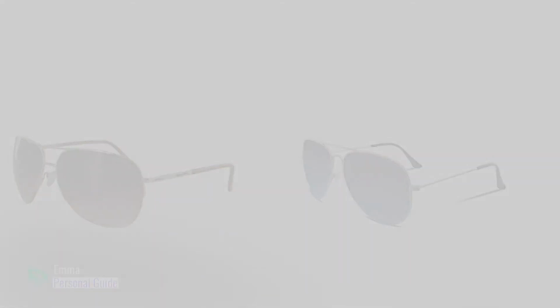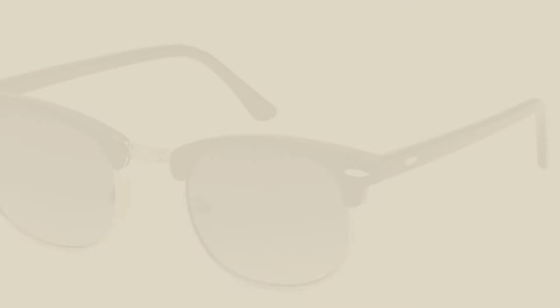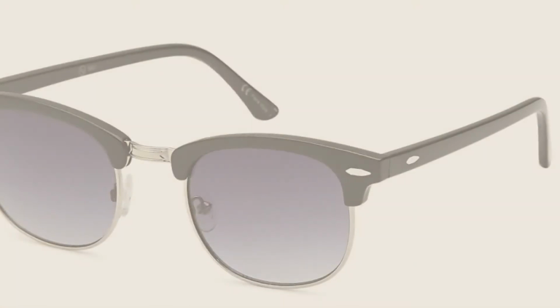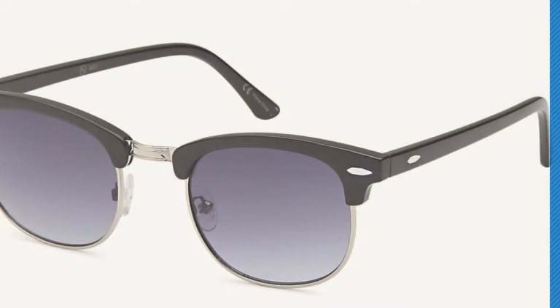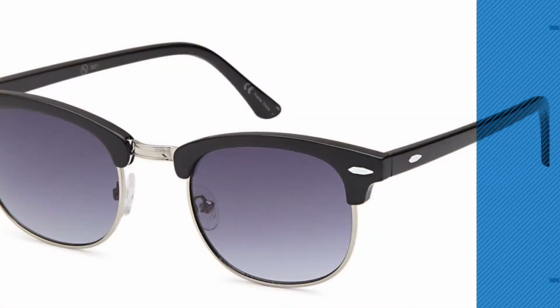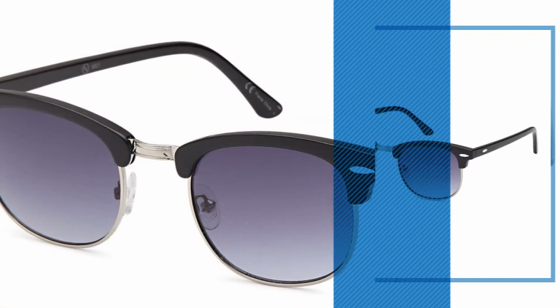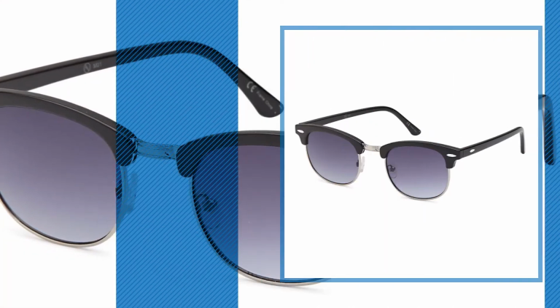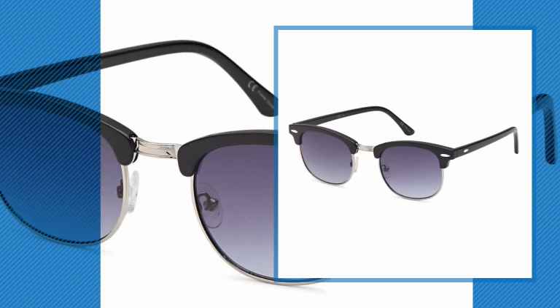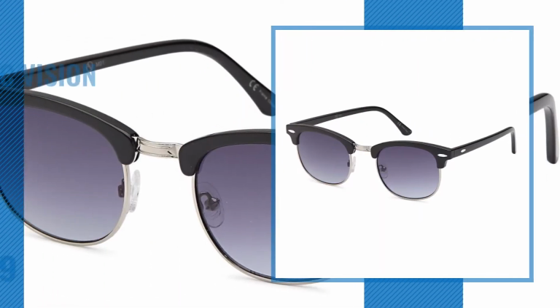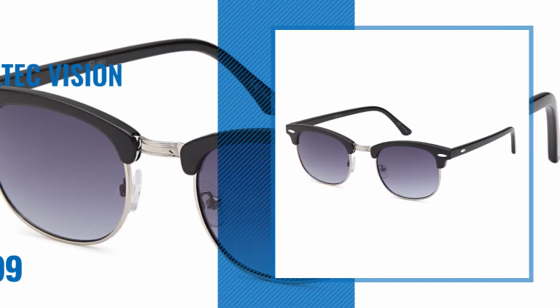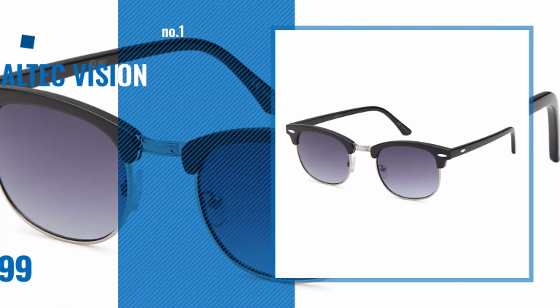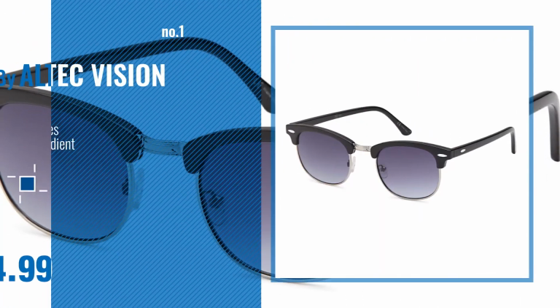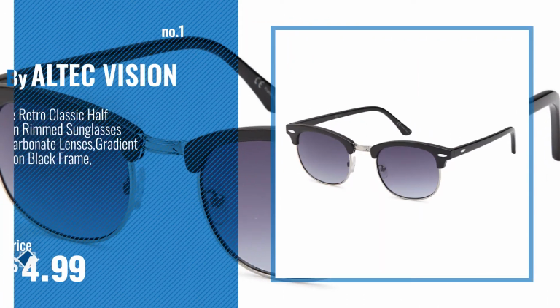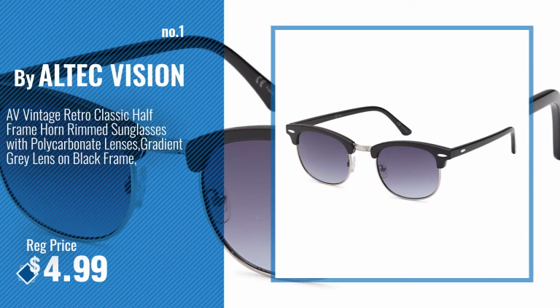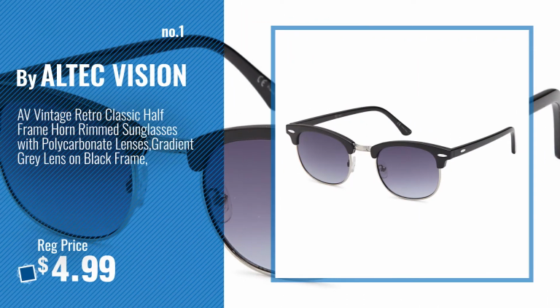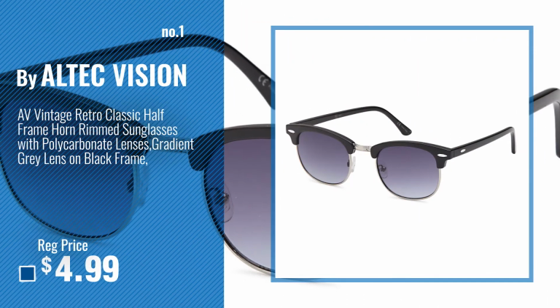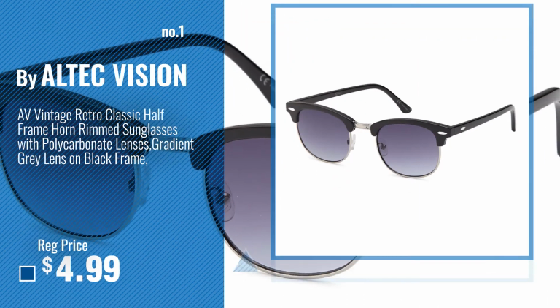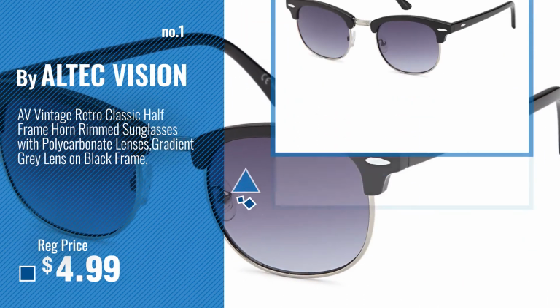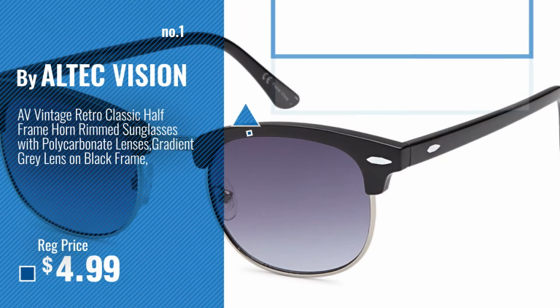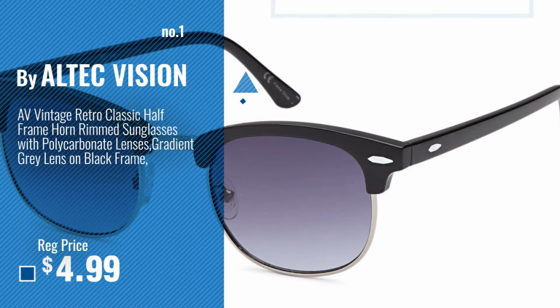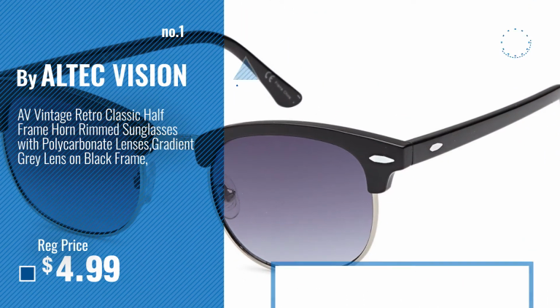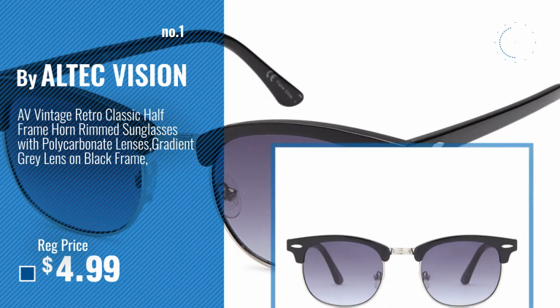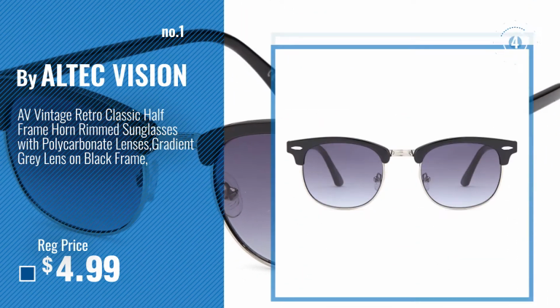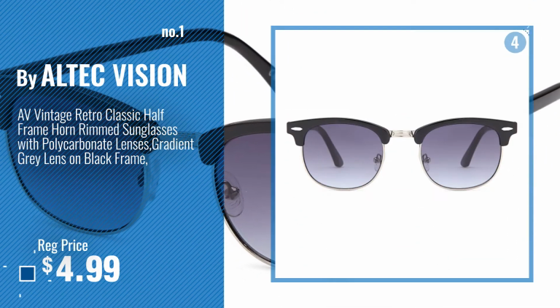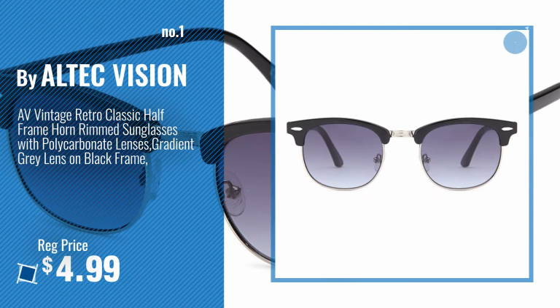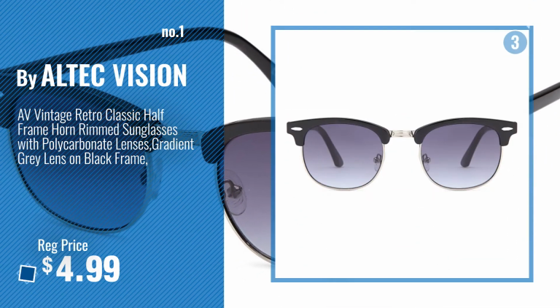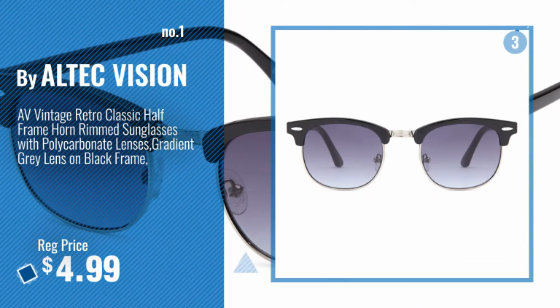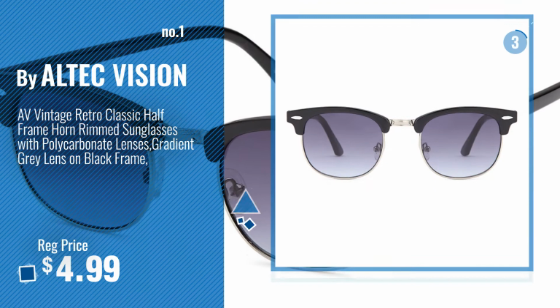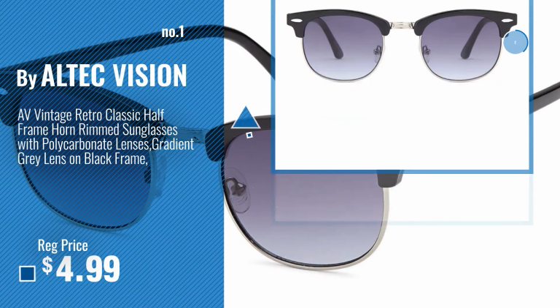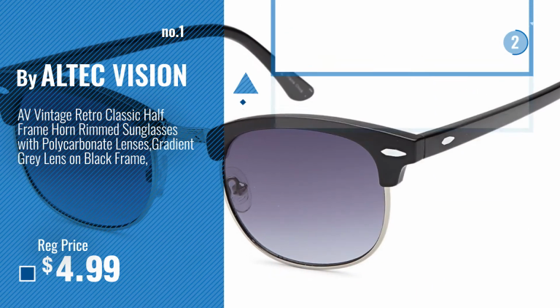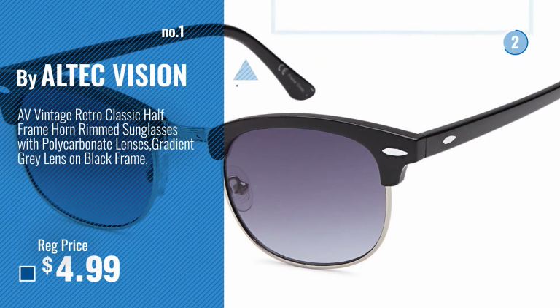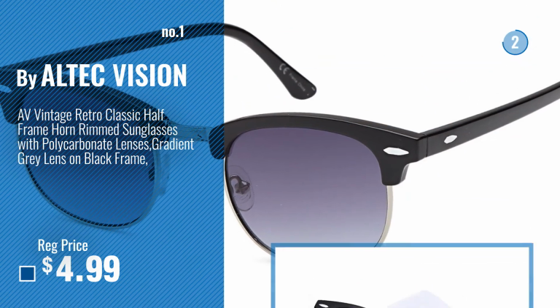Number 1, most popular, by Altec Vision. Watch this video, choose your favorite.